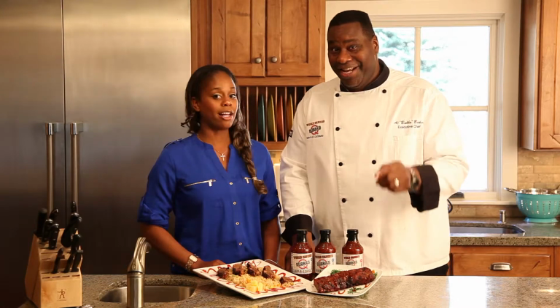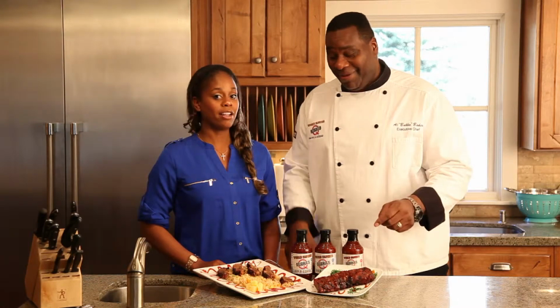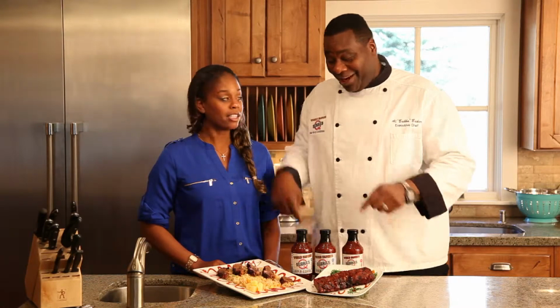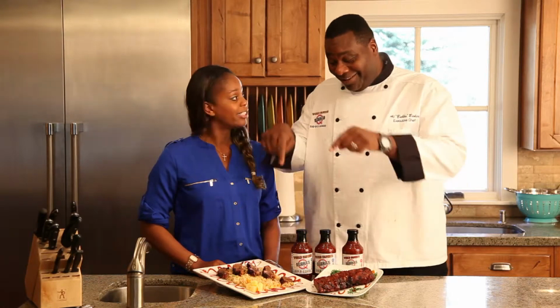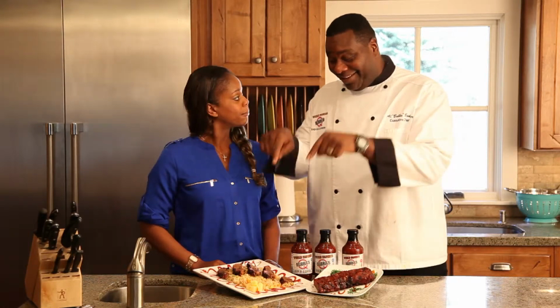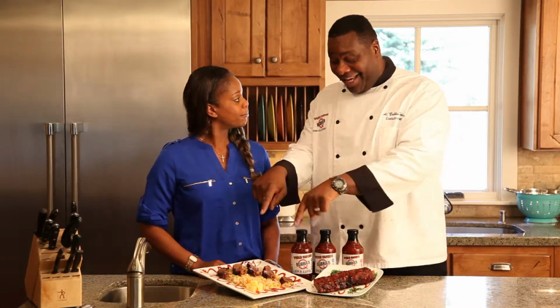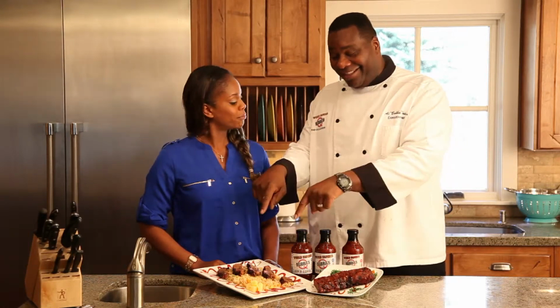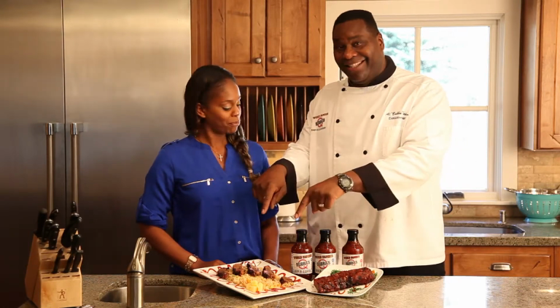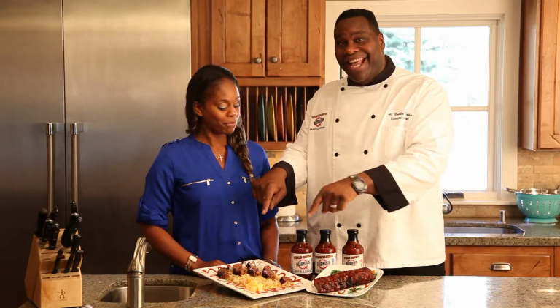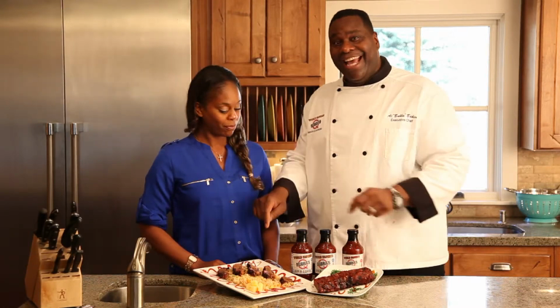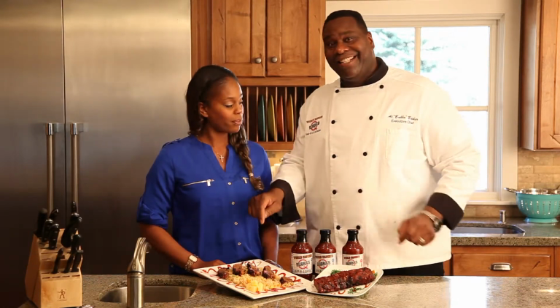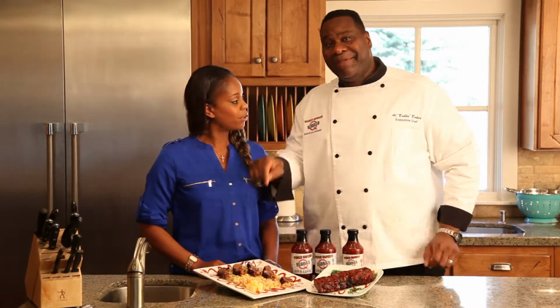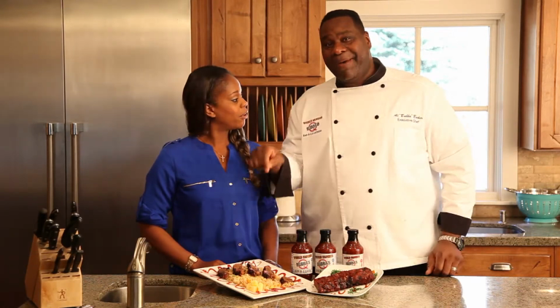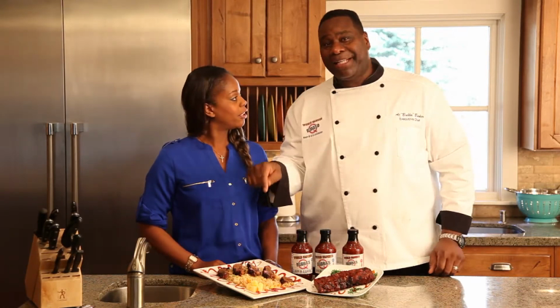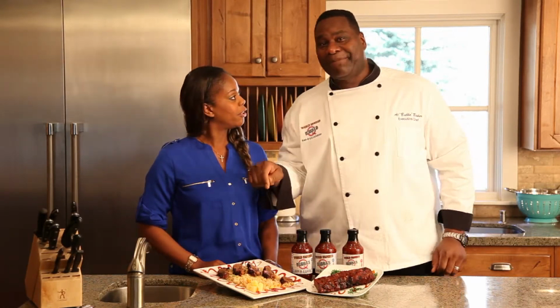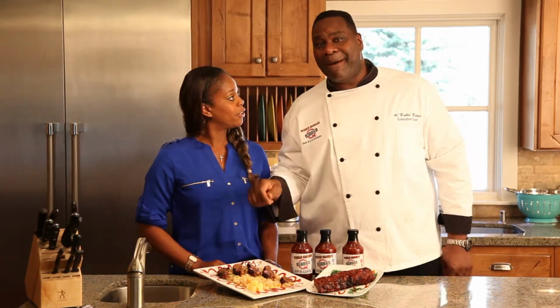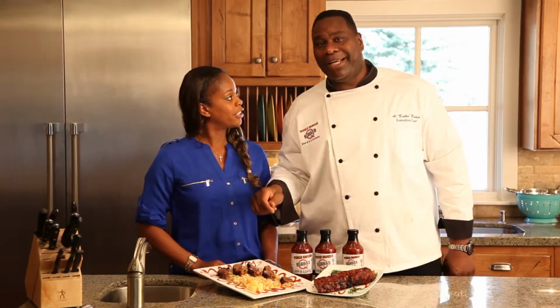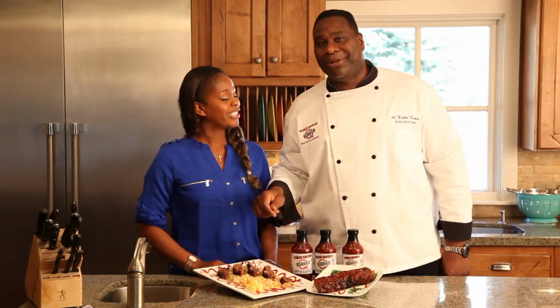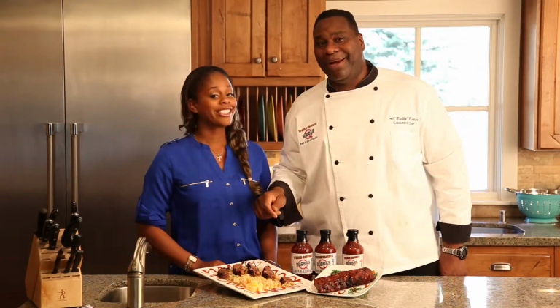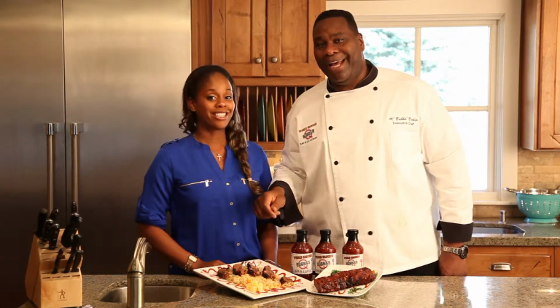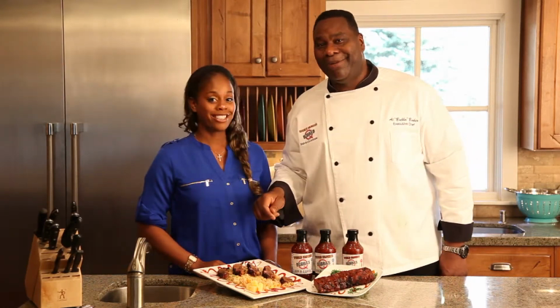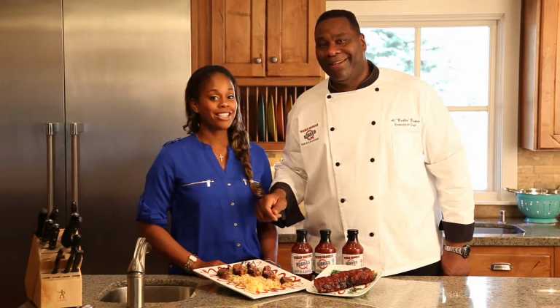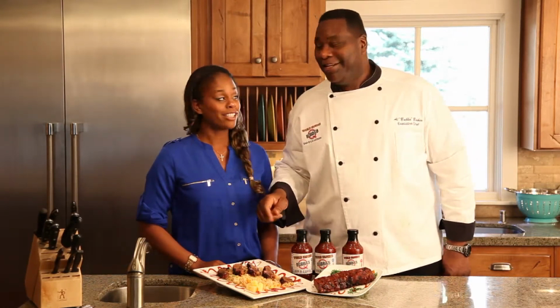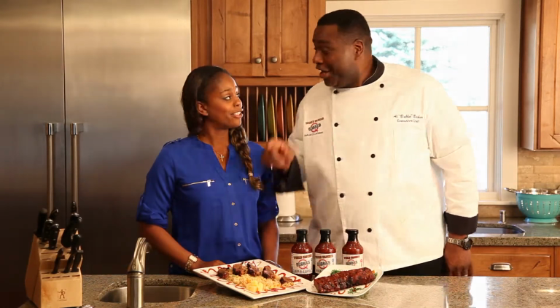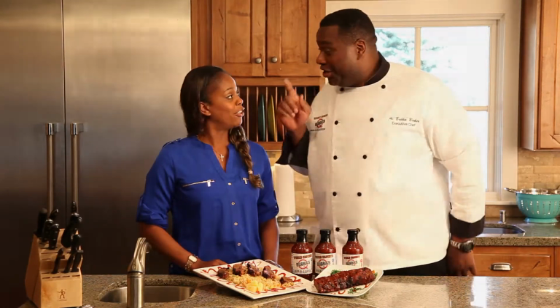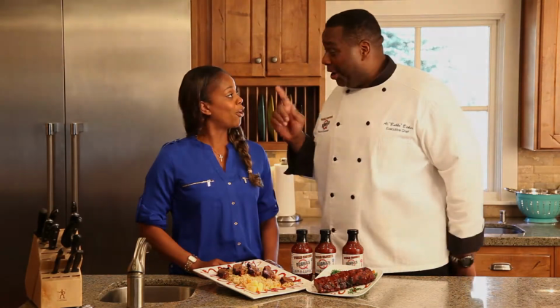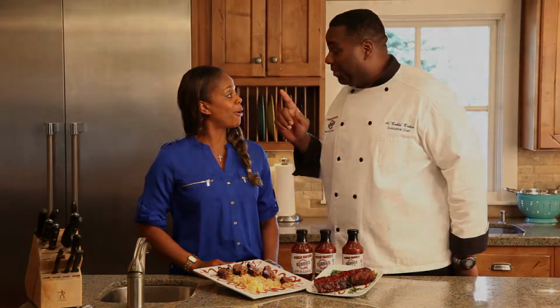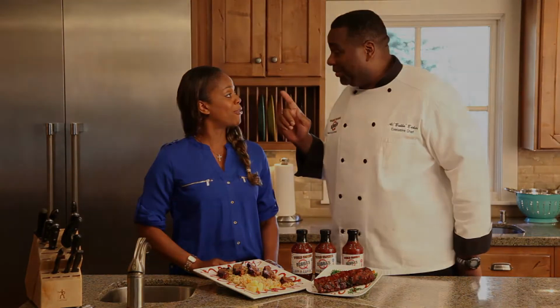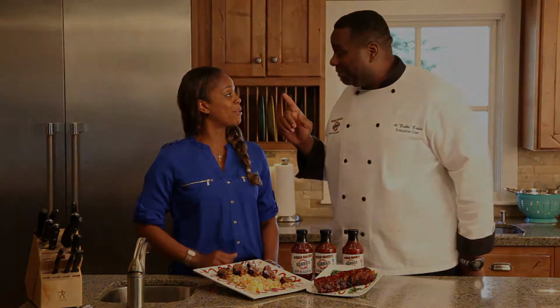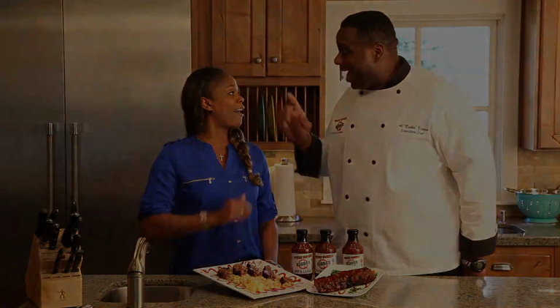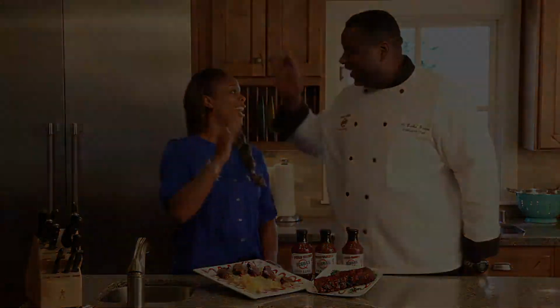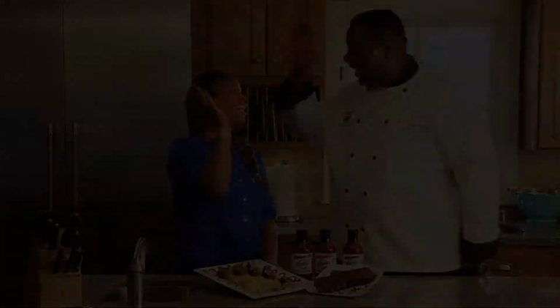Love it. Because this is the best barbecue rib — no bones about it.